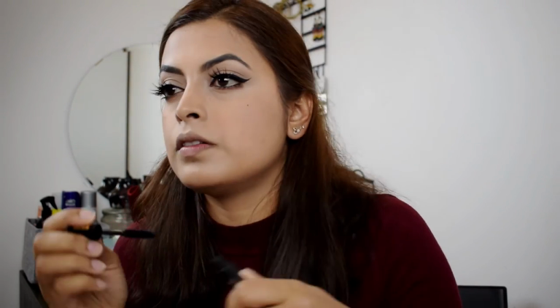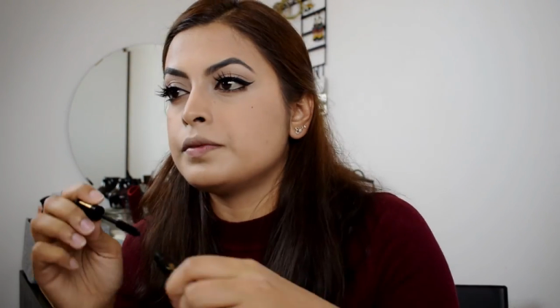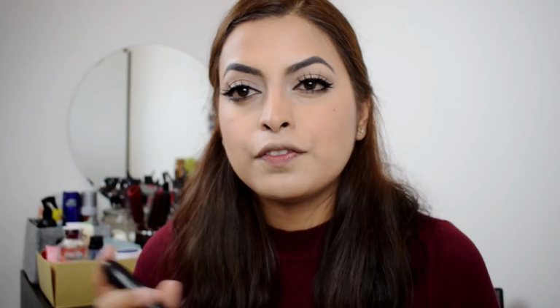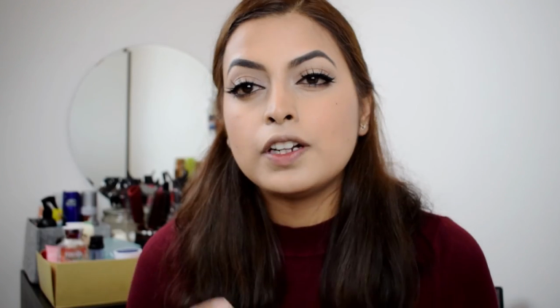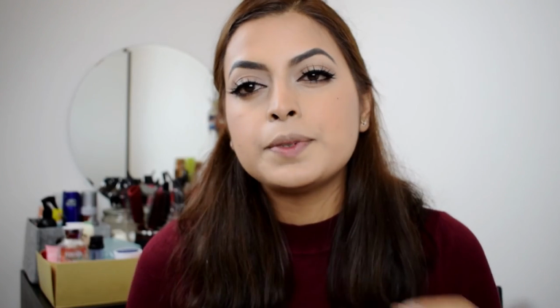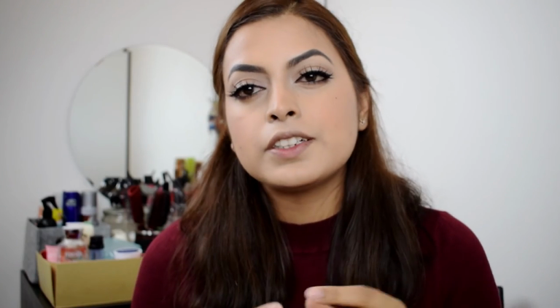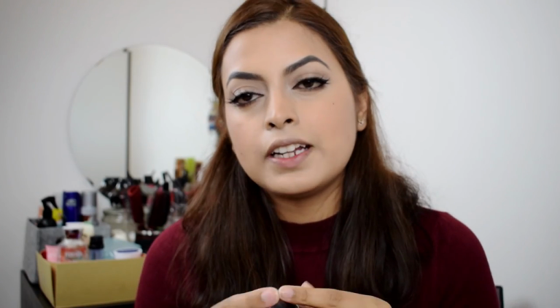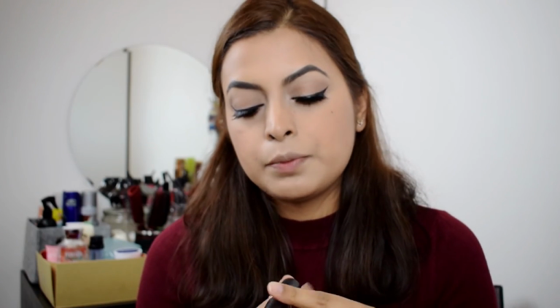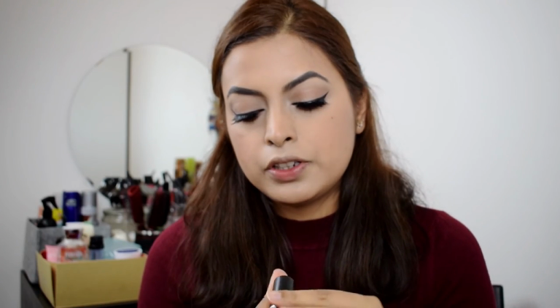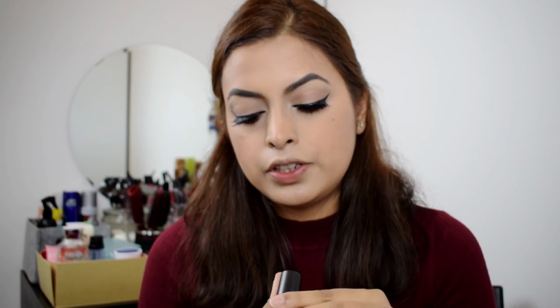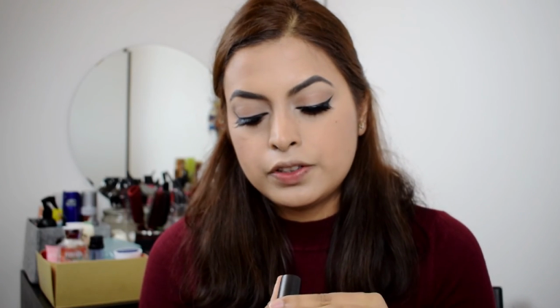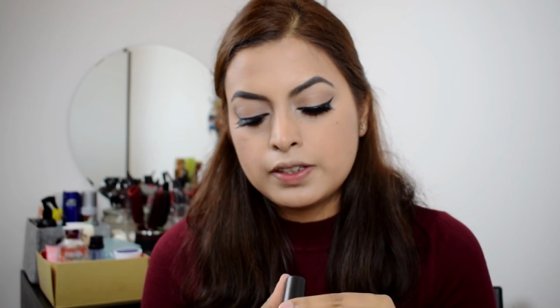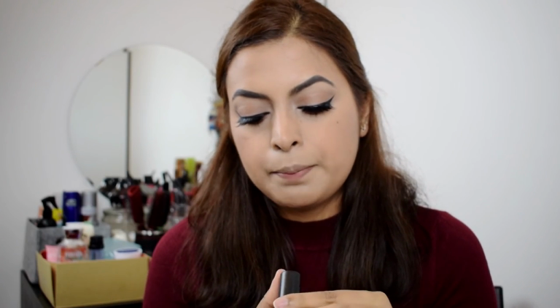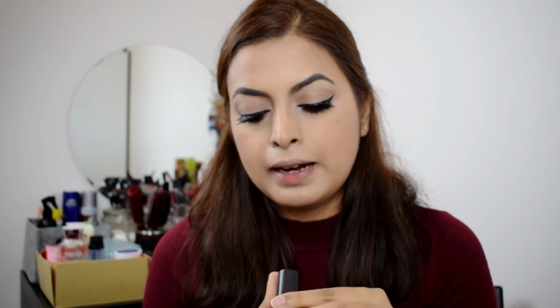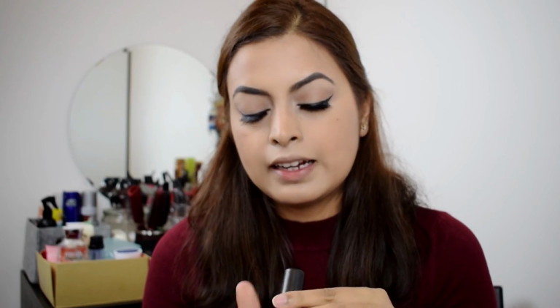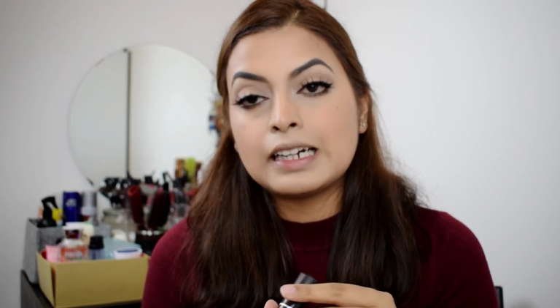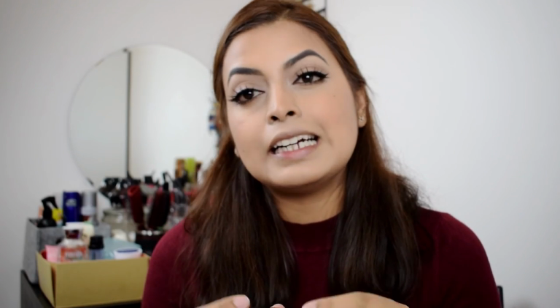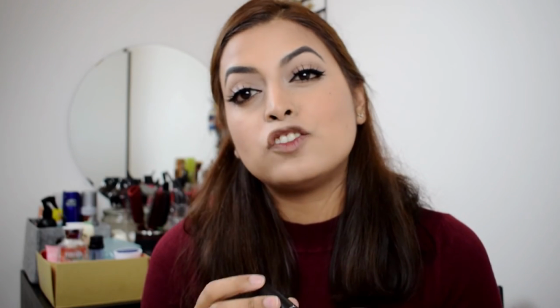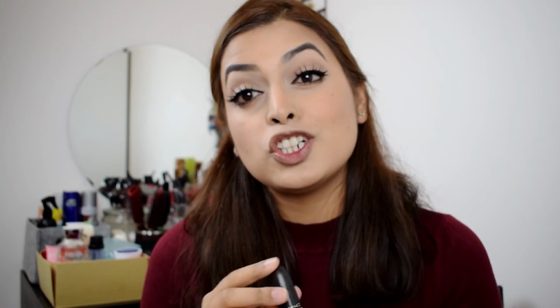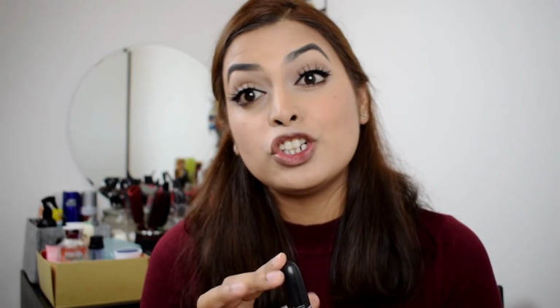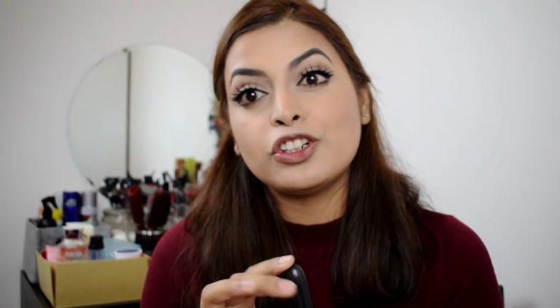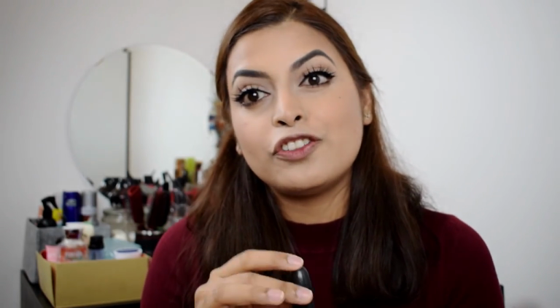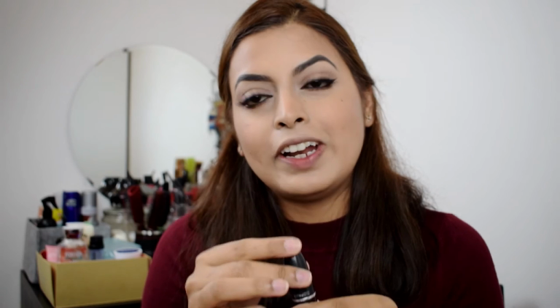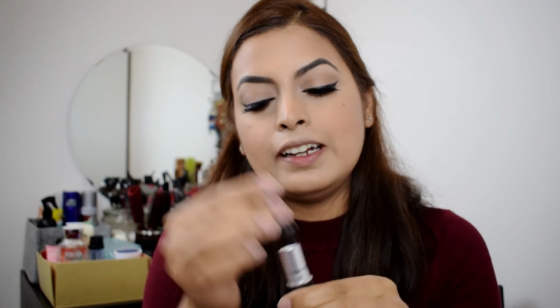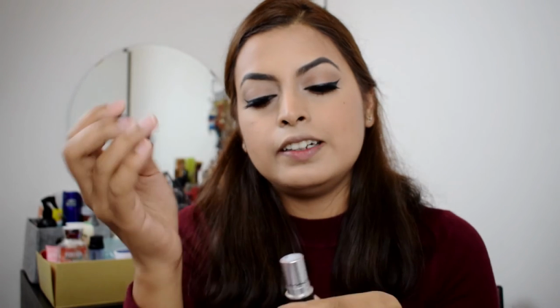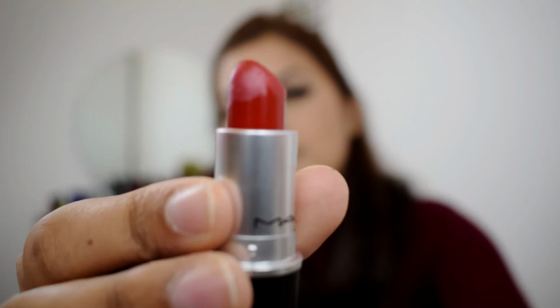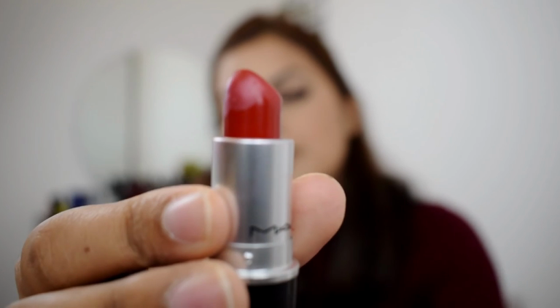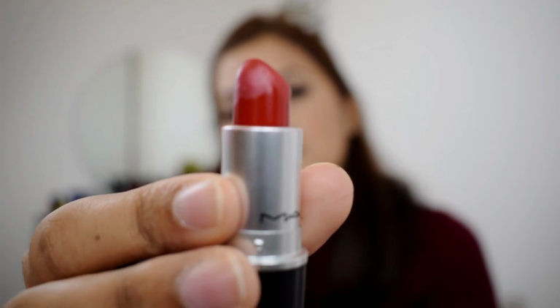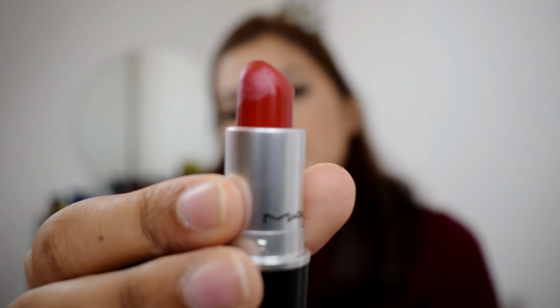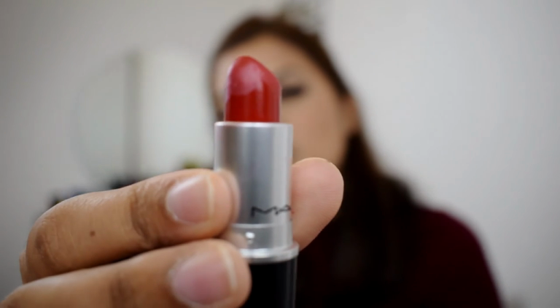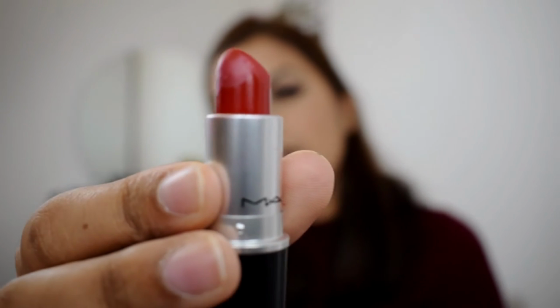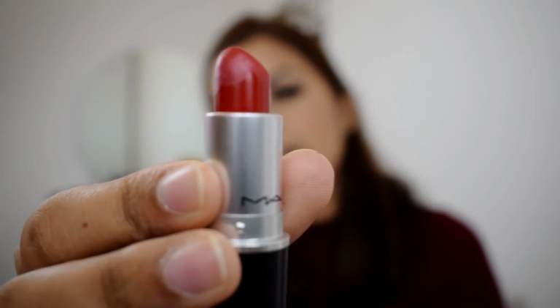For lipstick today, I'm going to use MAC Russian Red. This is the shade.